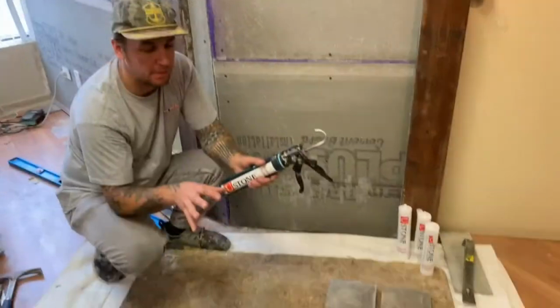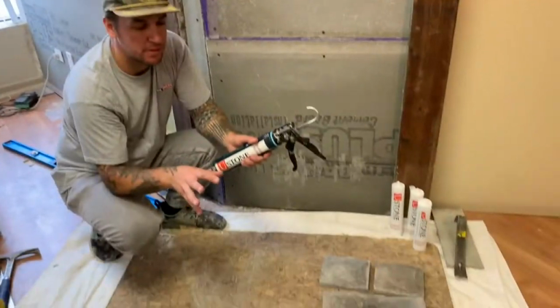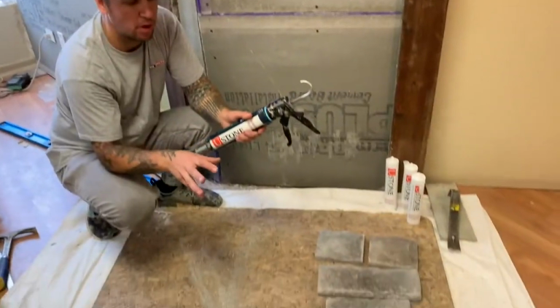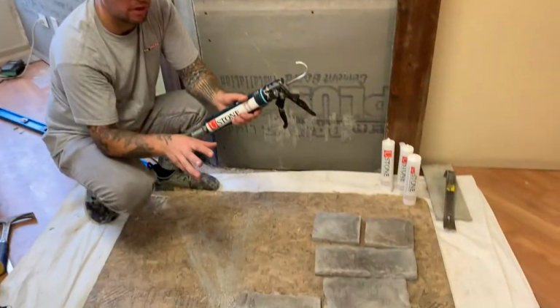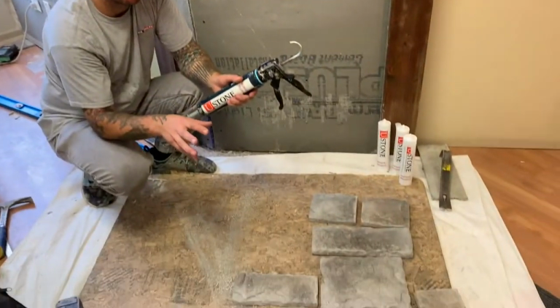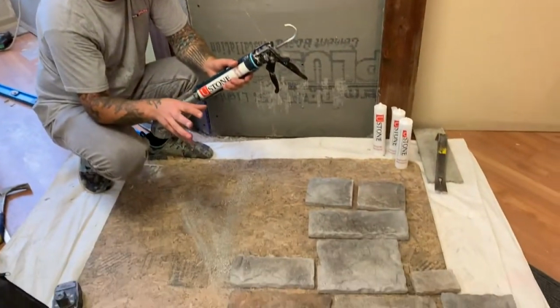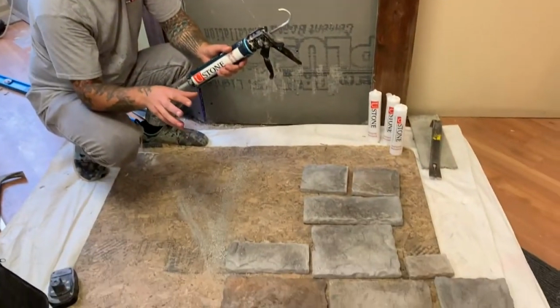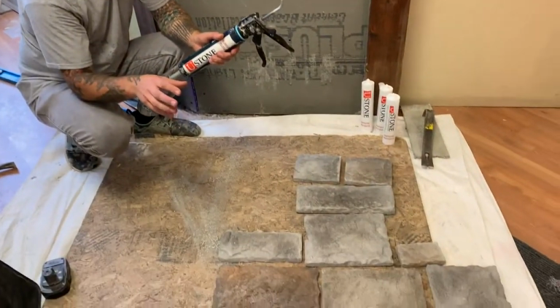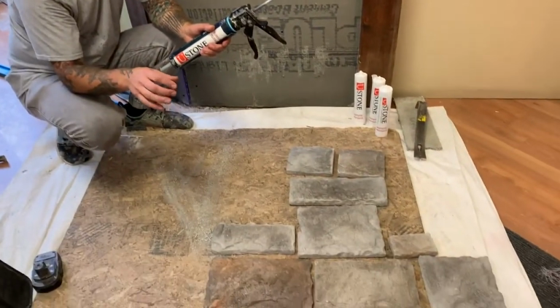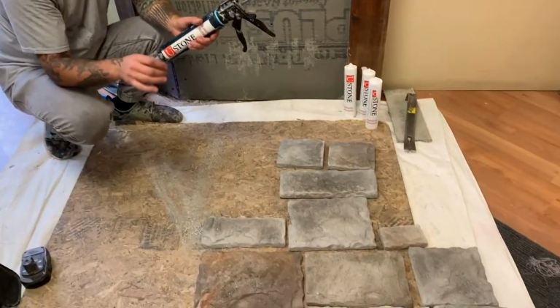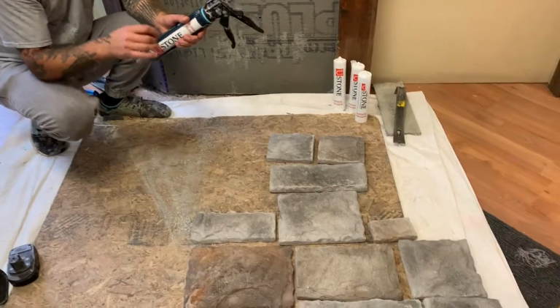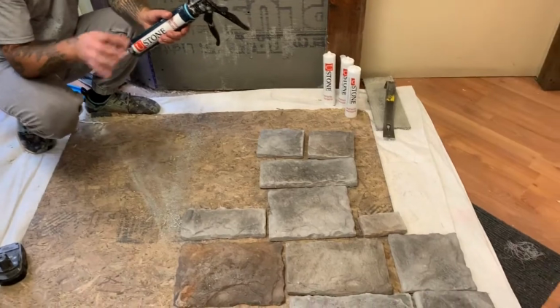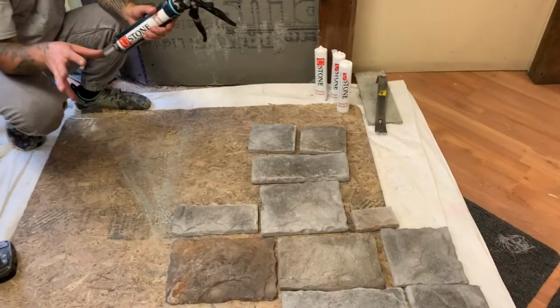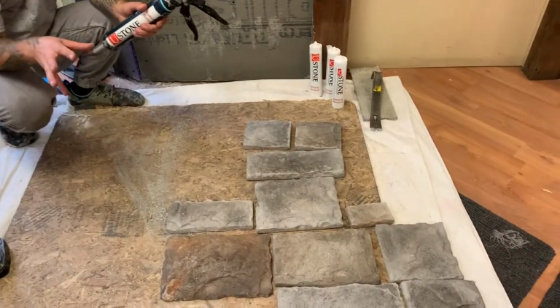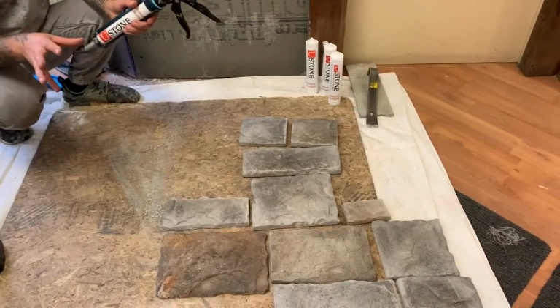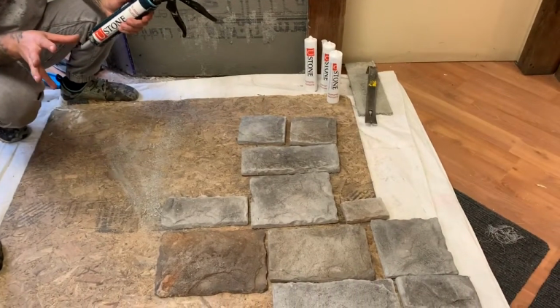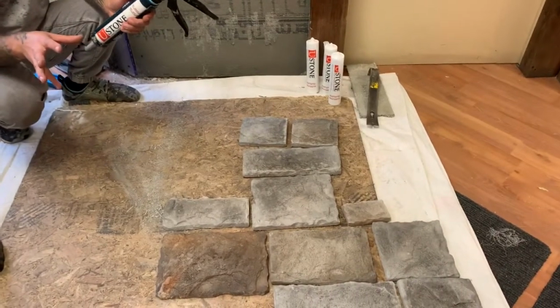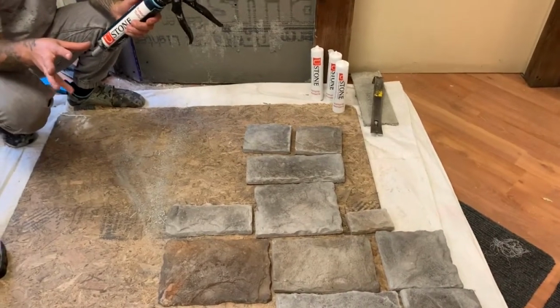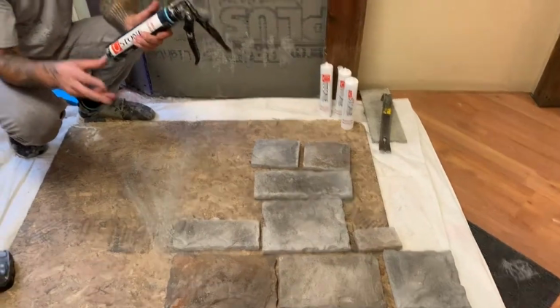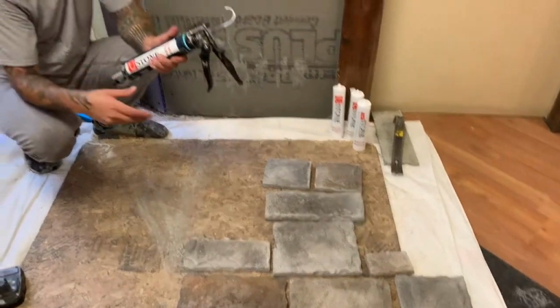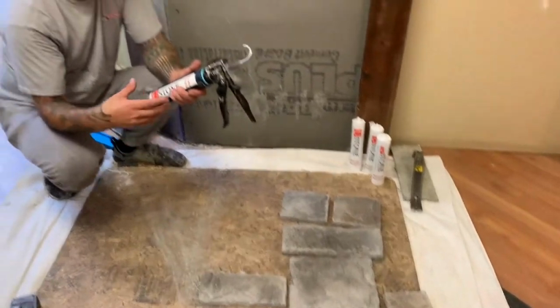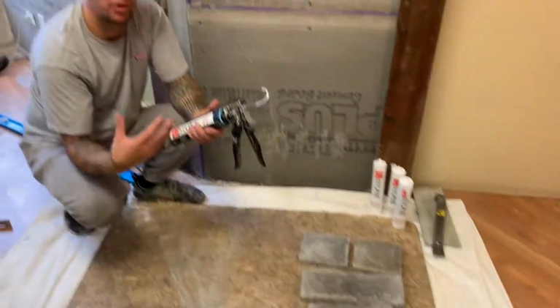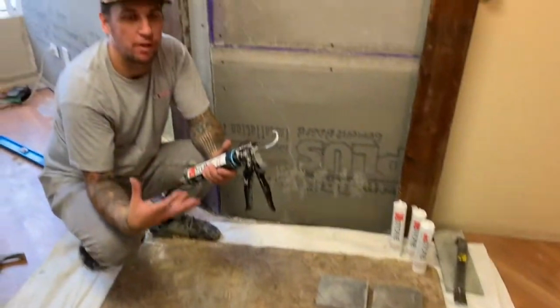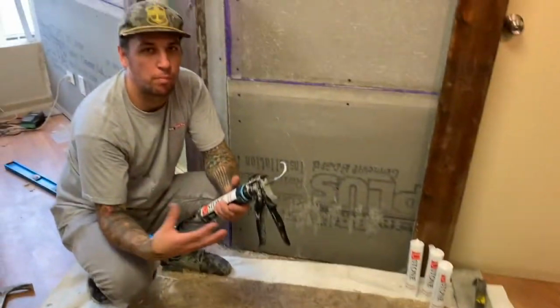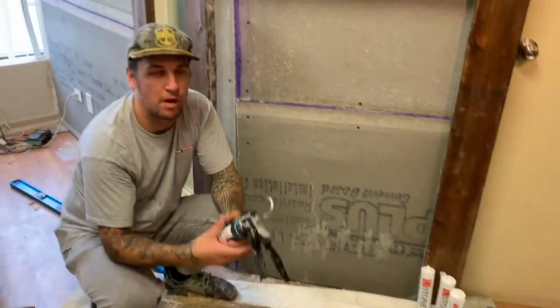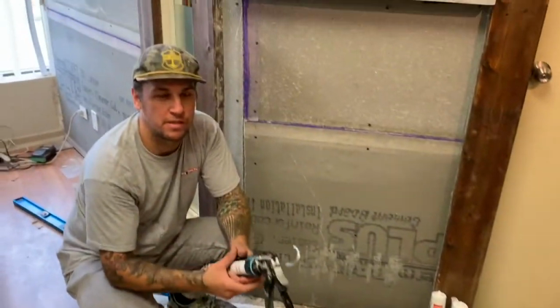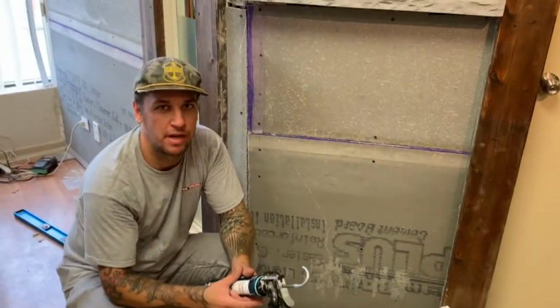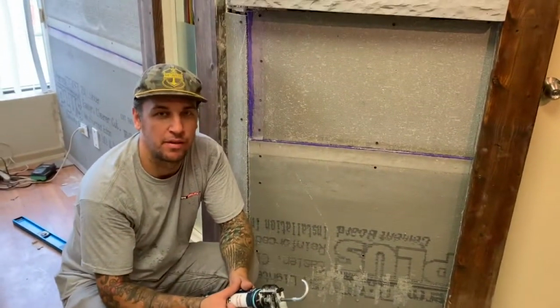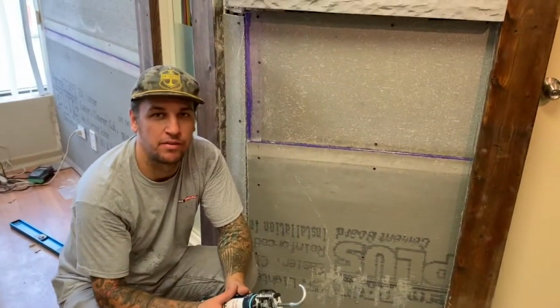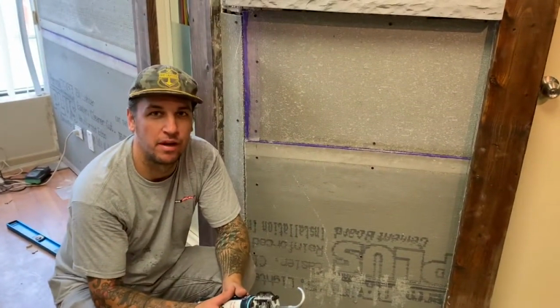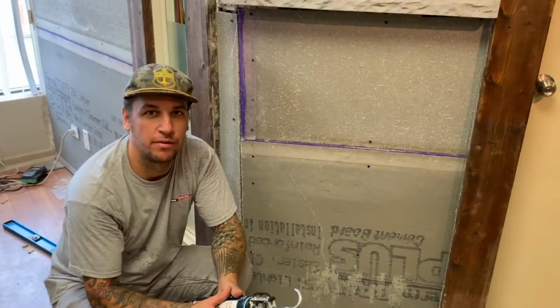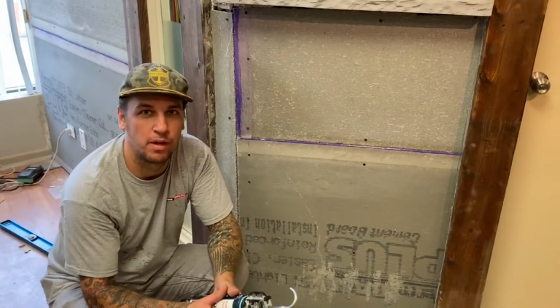We'll be installing them where there will be mortar joints between the stone and we will show that whole process on how that's done as well.